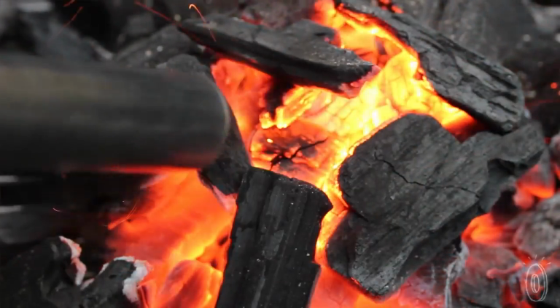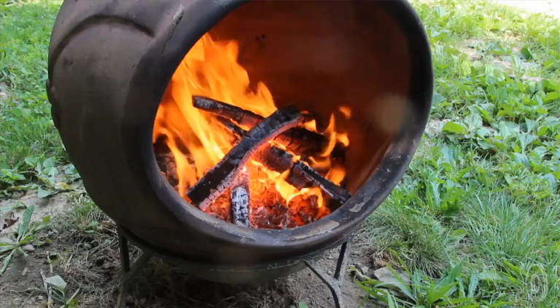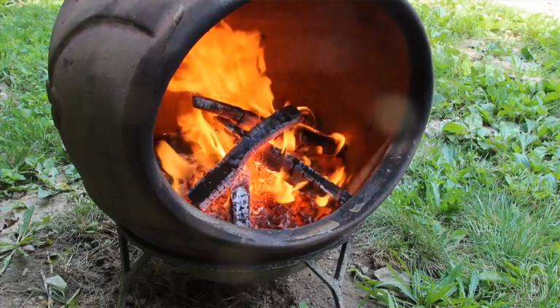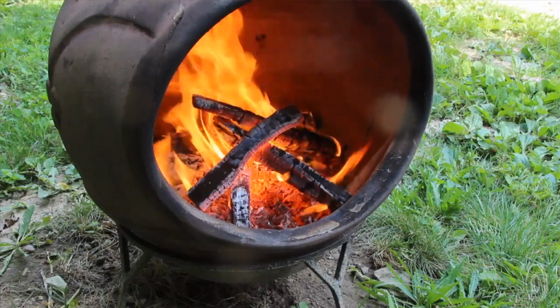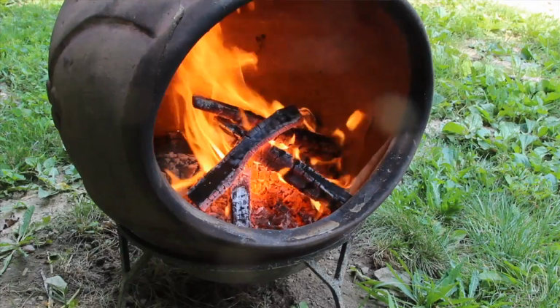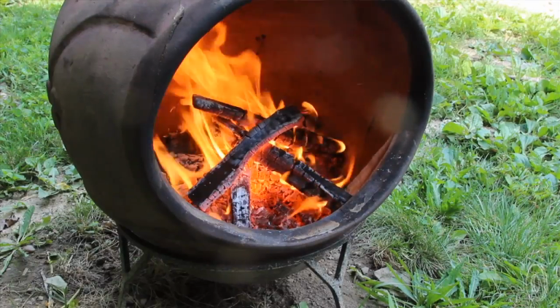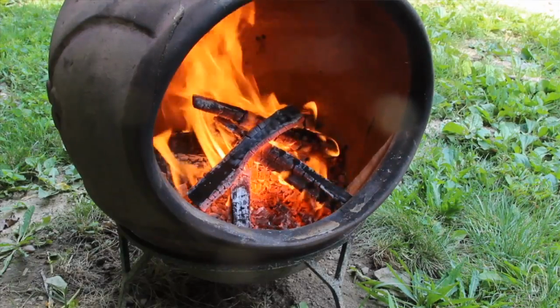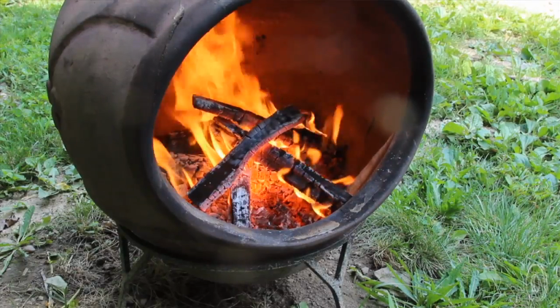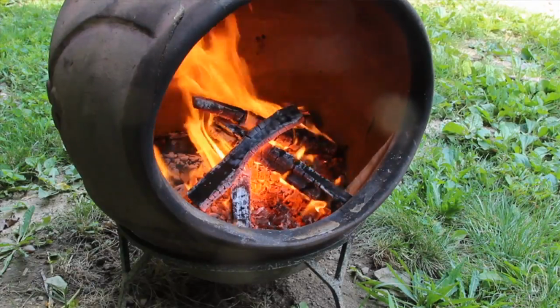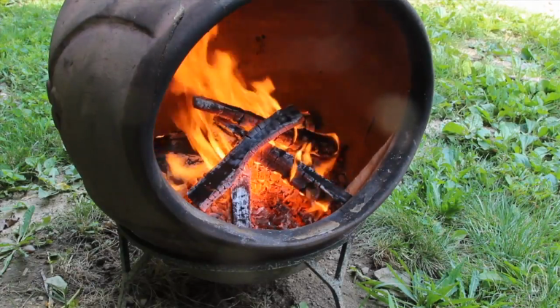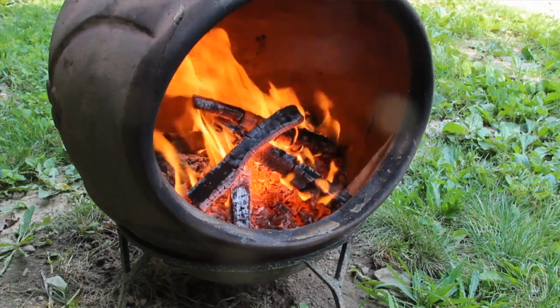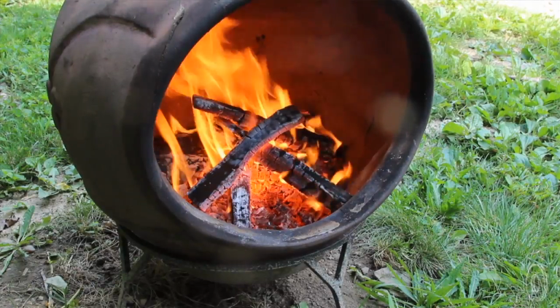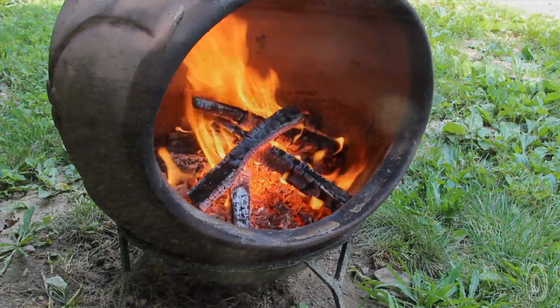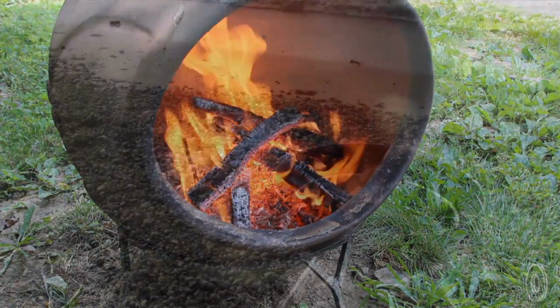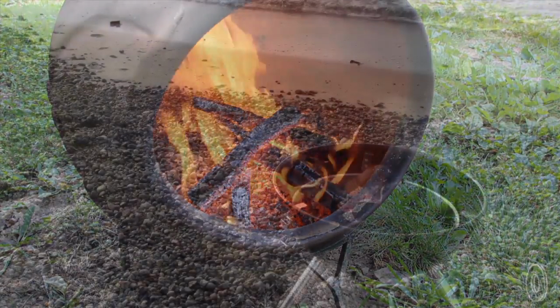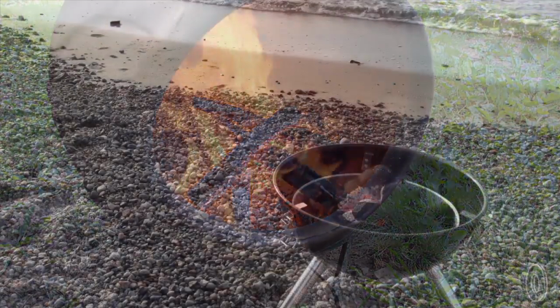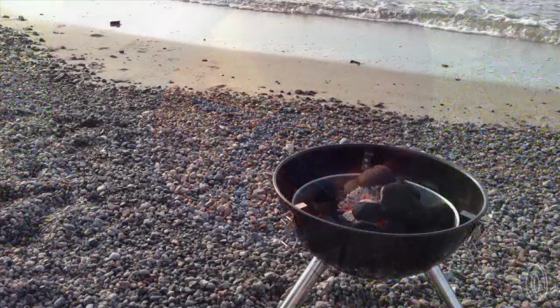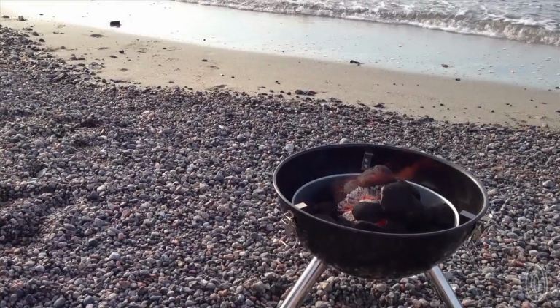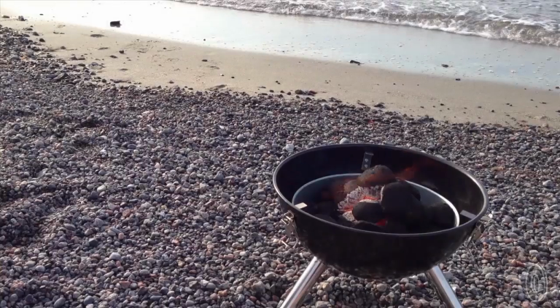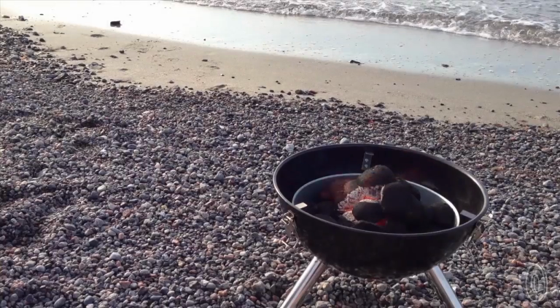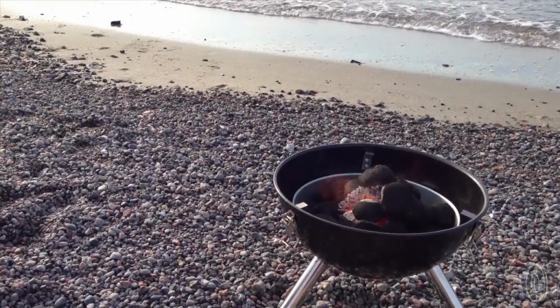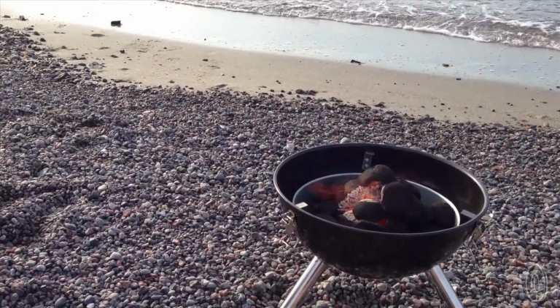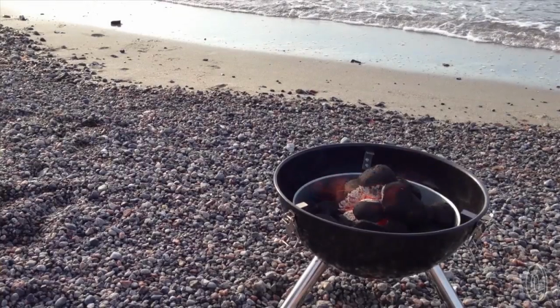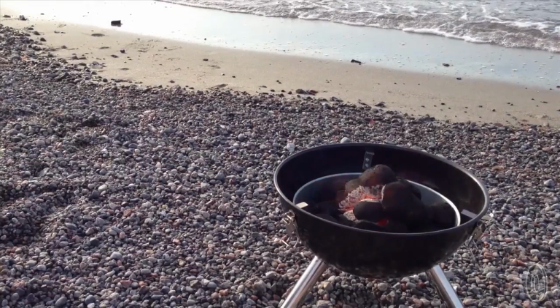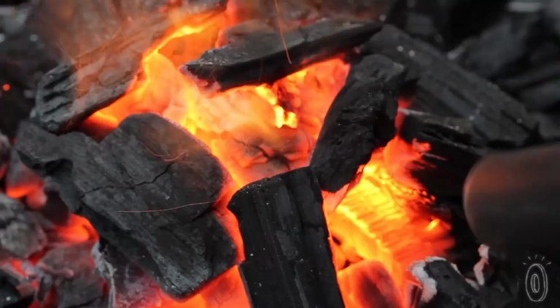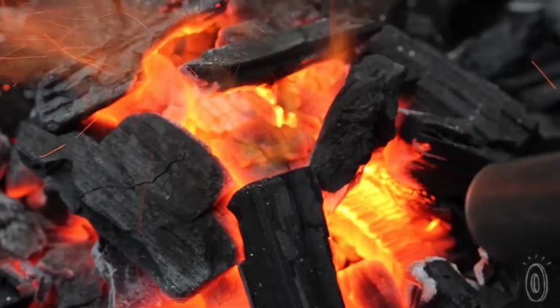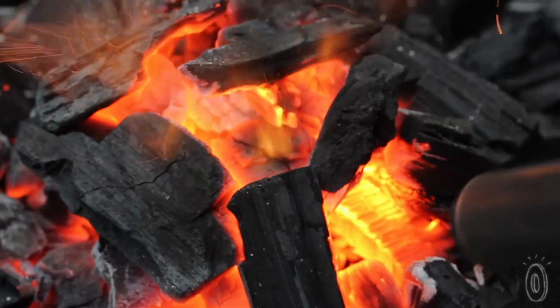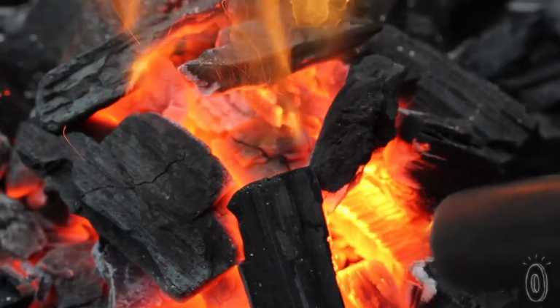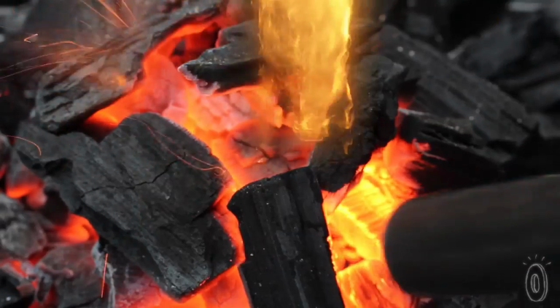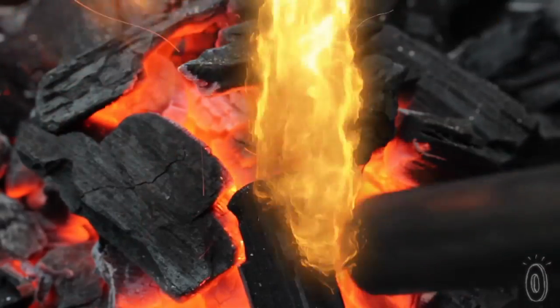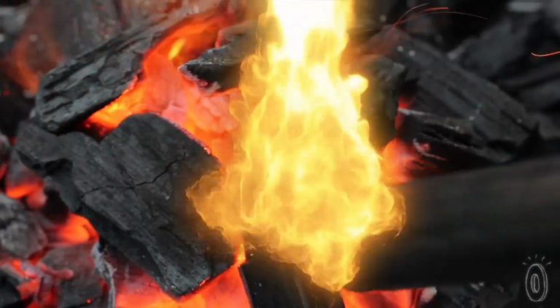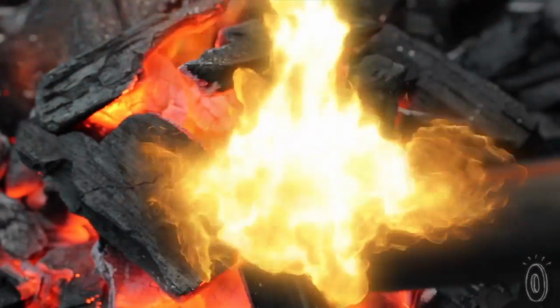The Bison air lighter will make you feel like the king of the outdoors by making it easy to have the perfect barbecue or build a roaring fire.